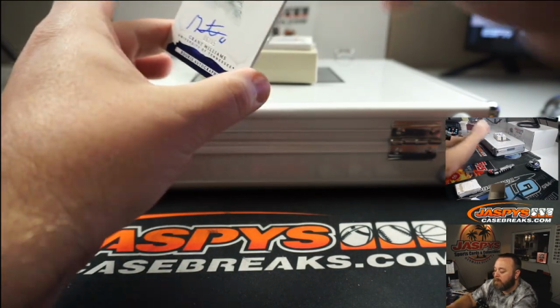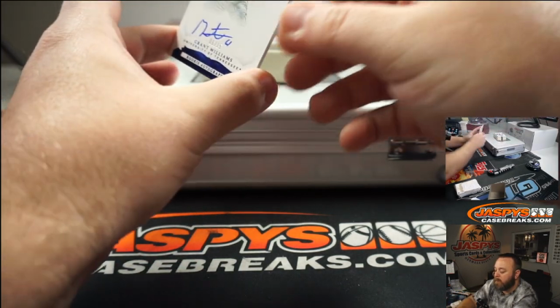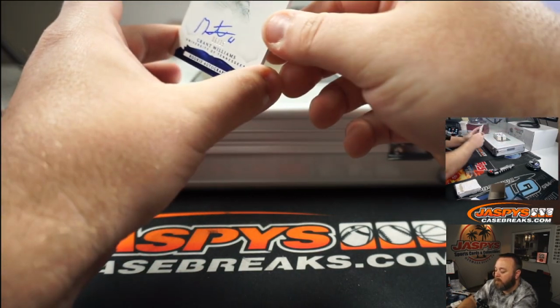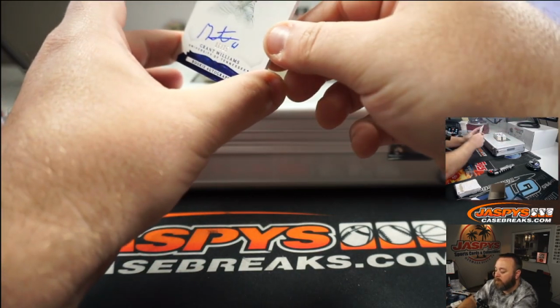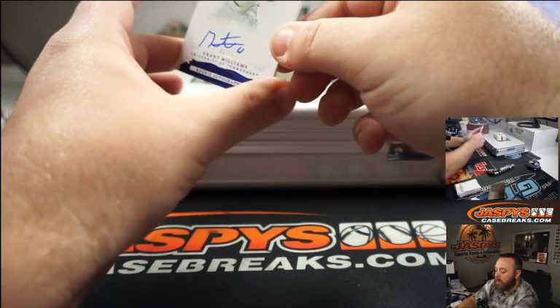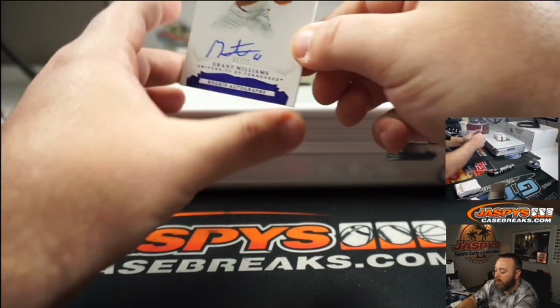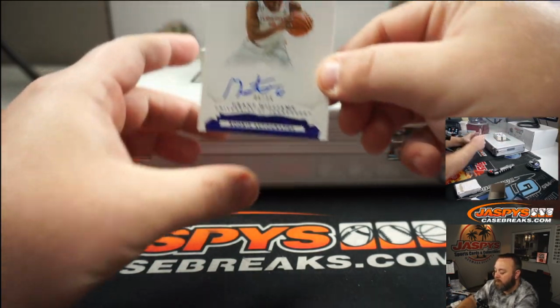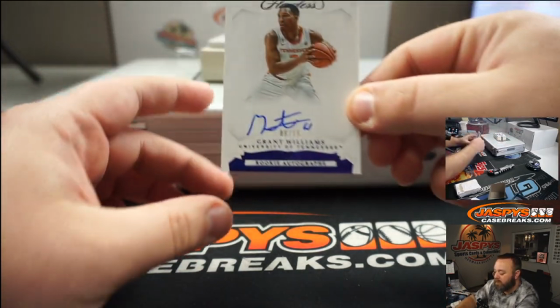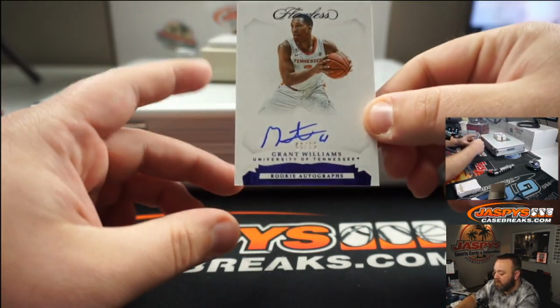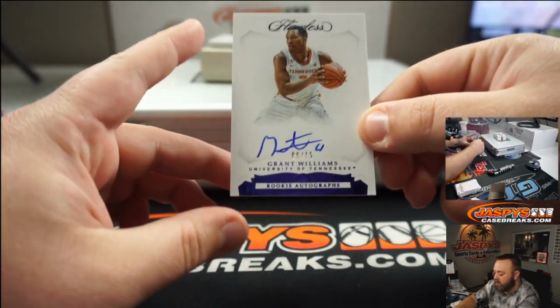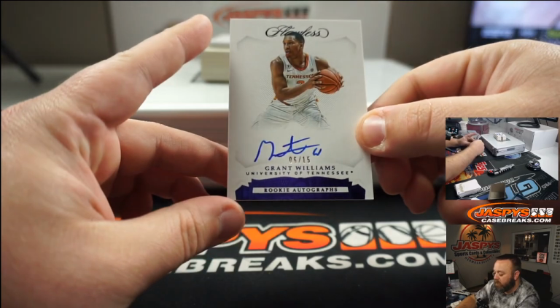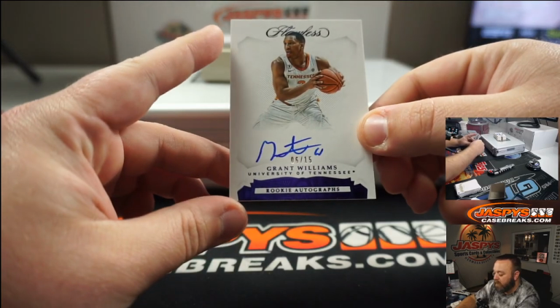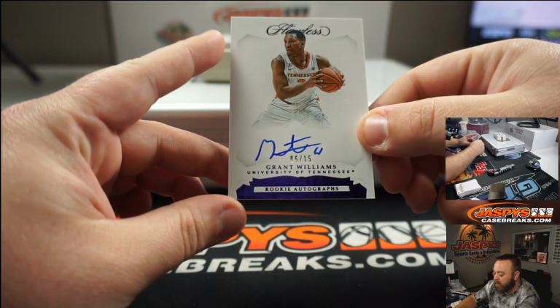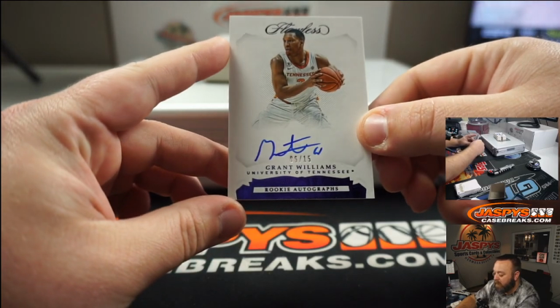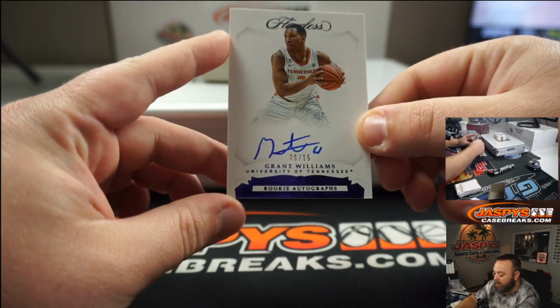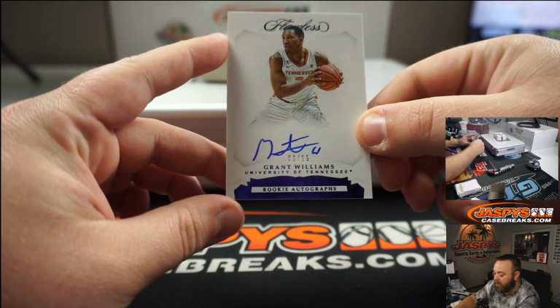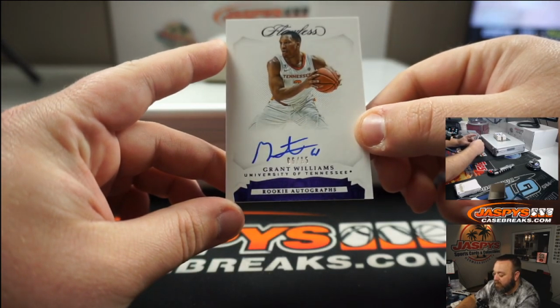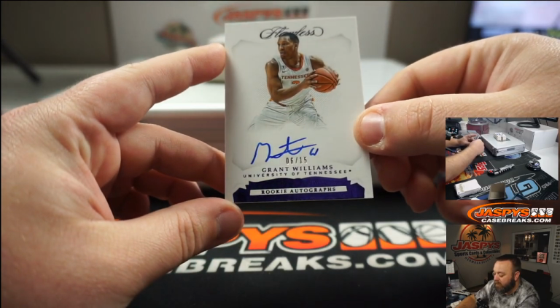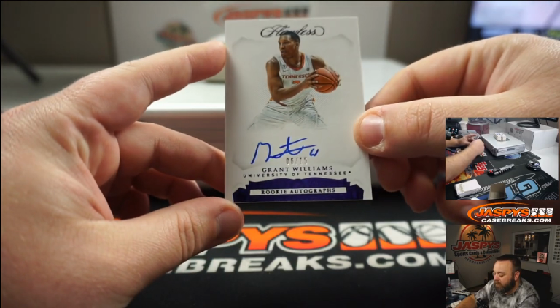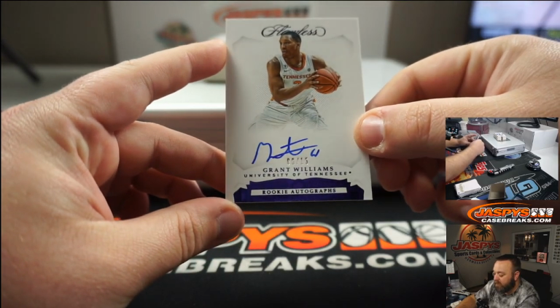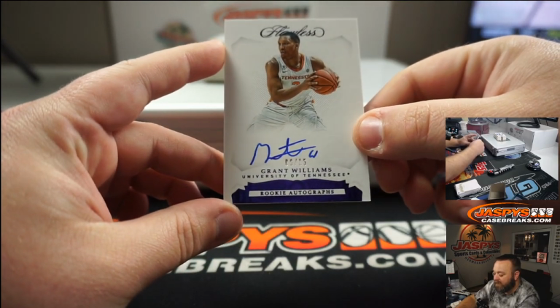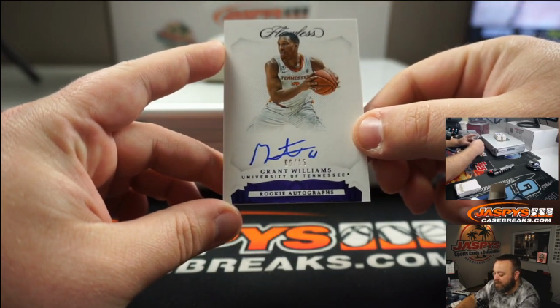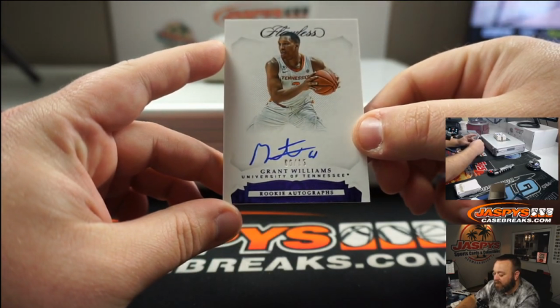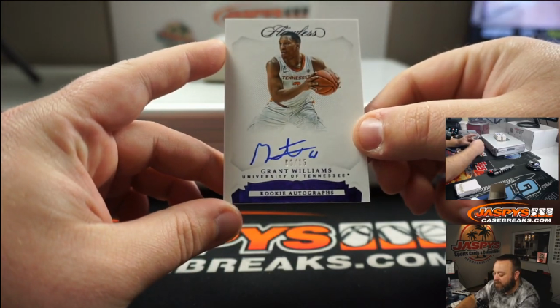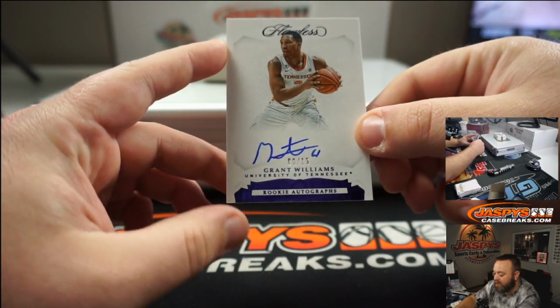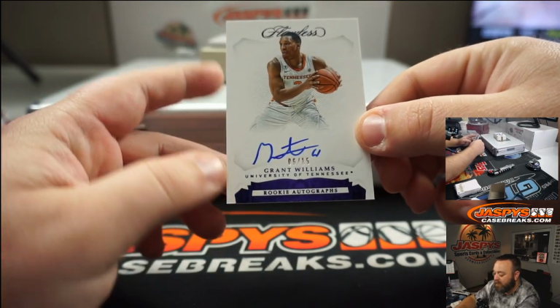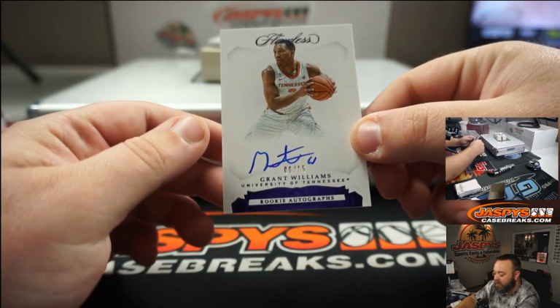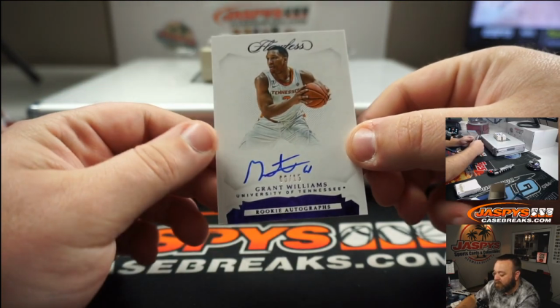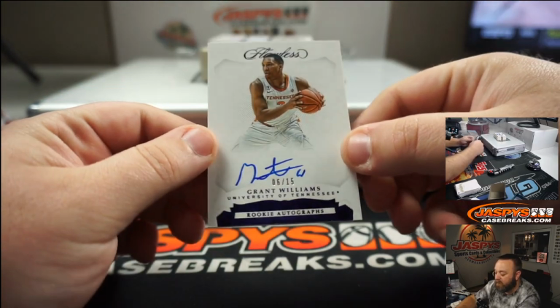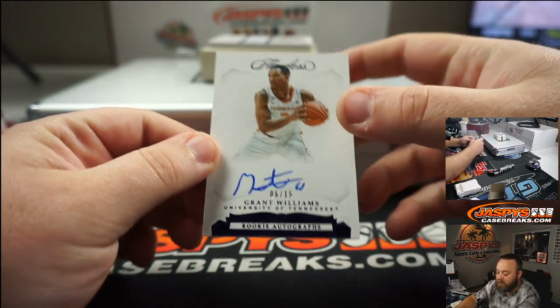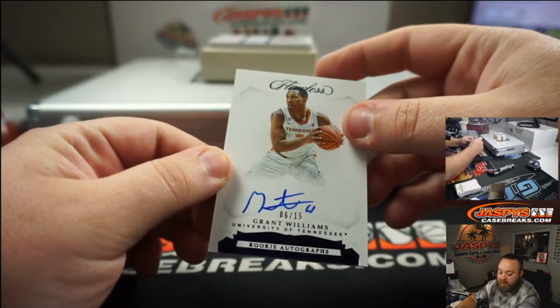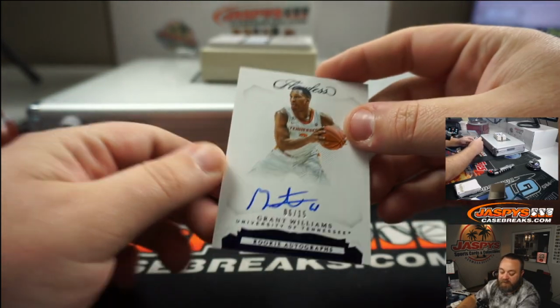Grant Williams, rookie autograph, 6 of 15, for the University of Tennessee.